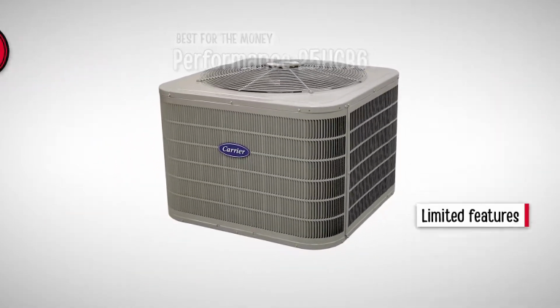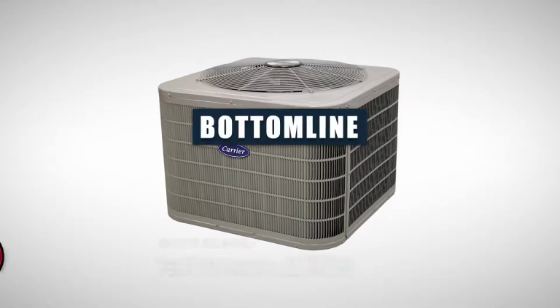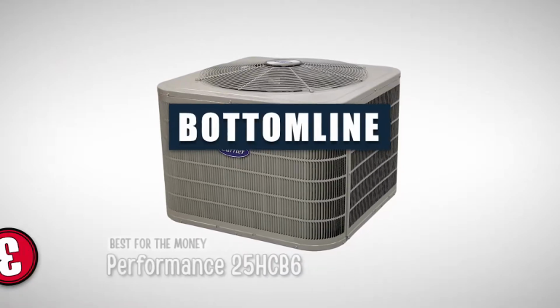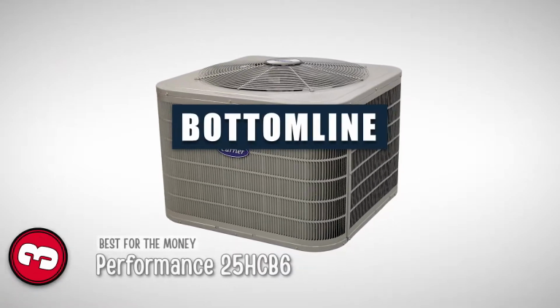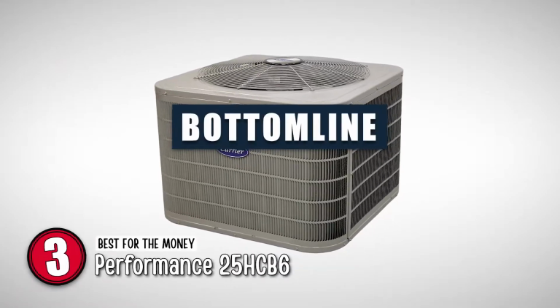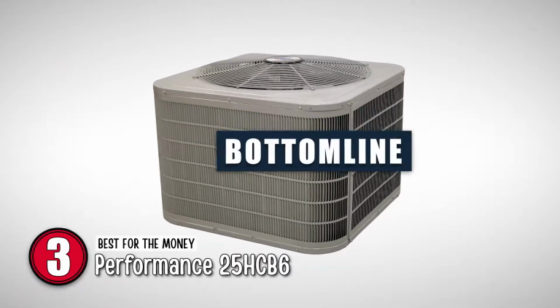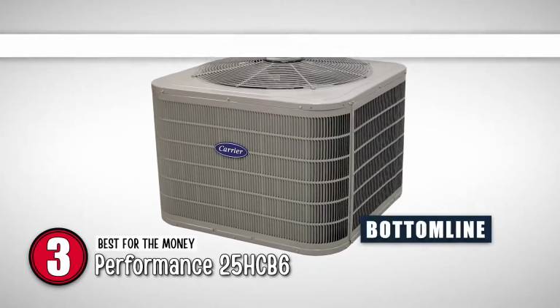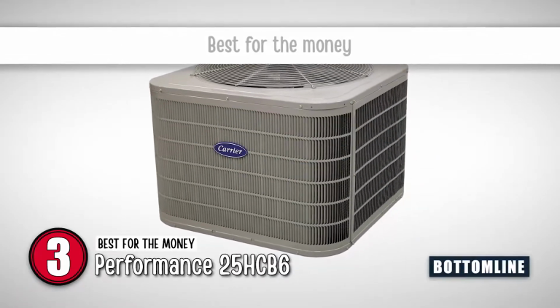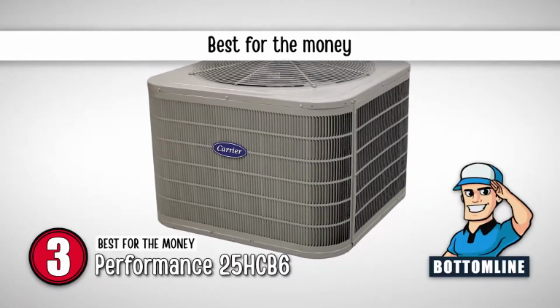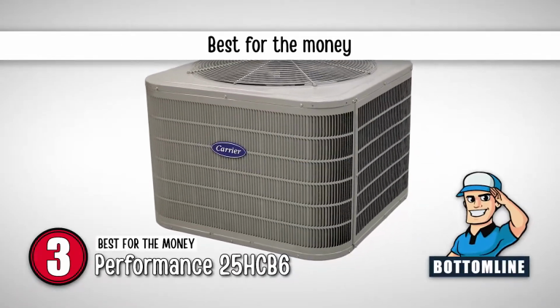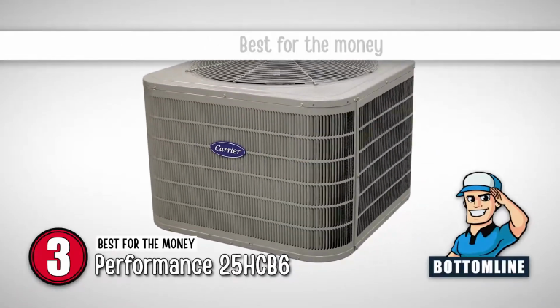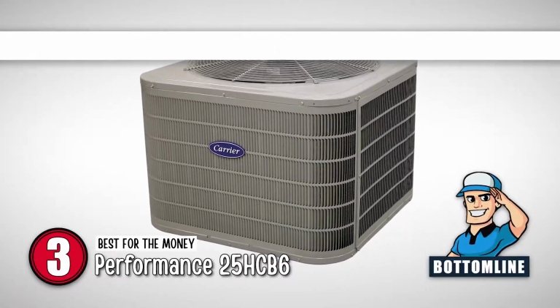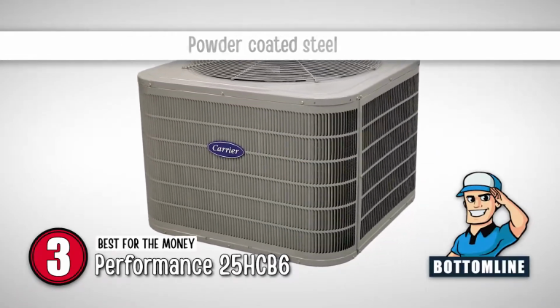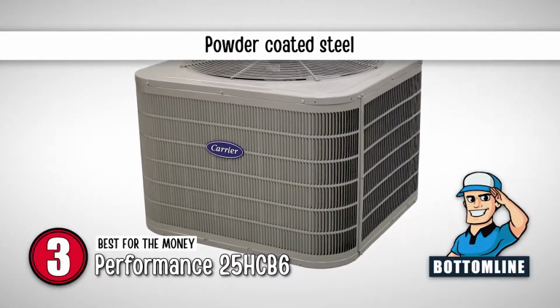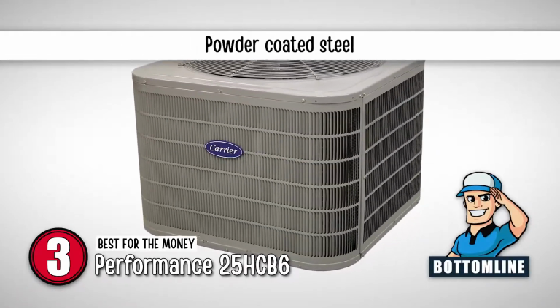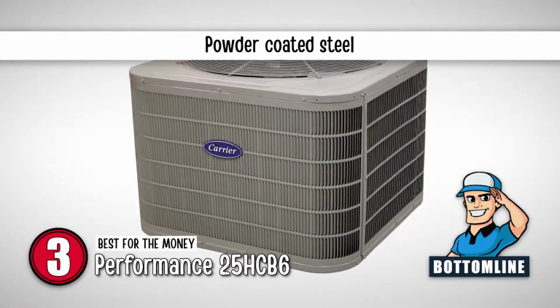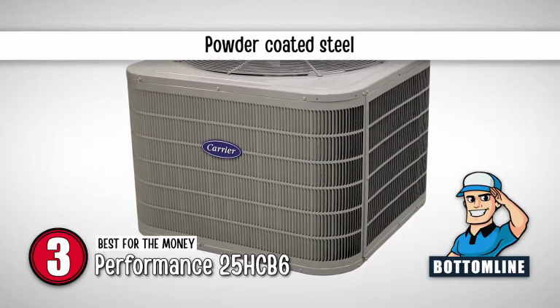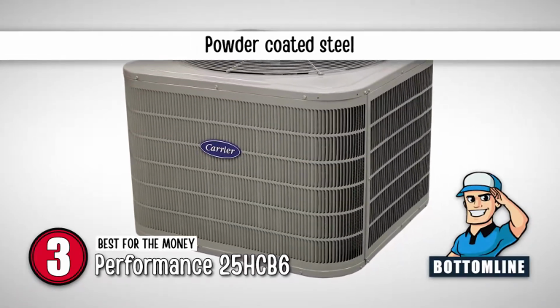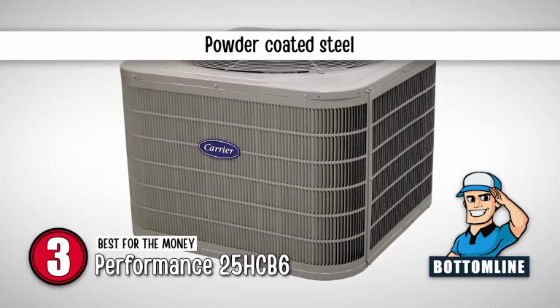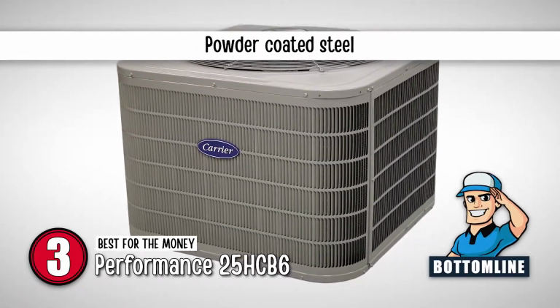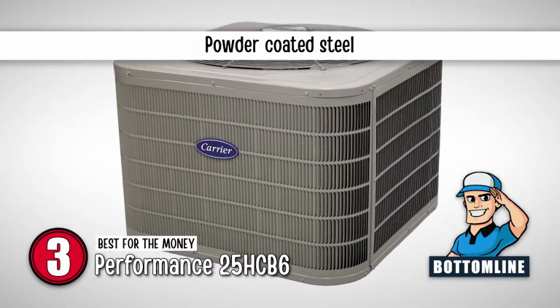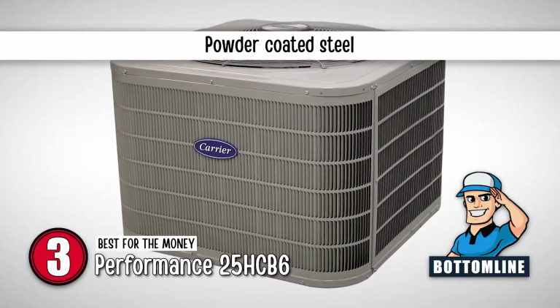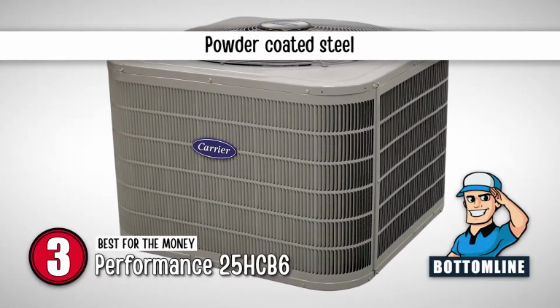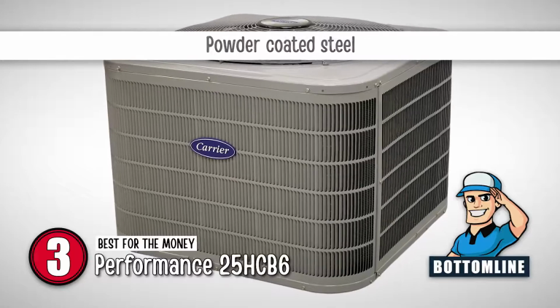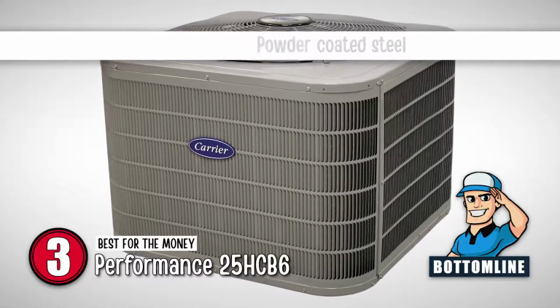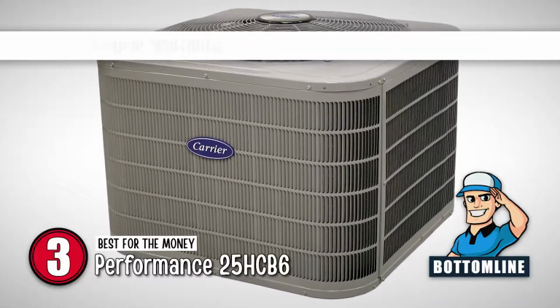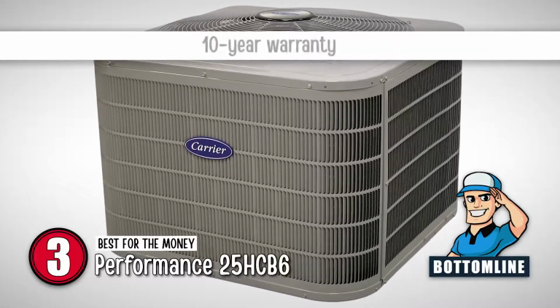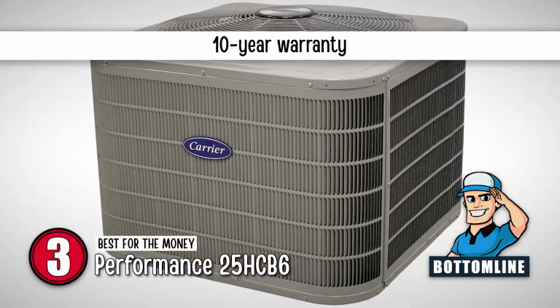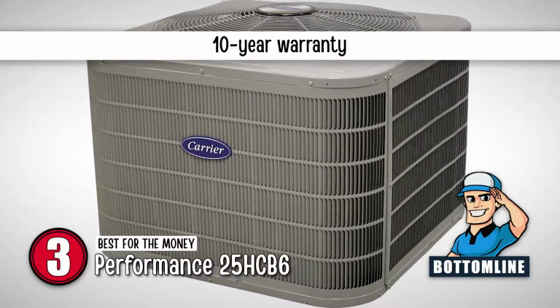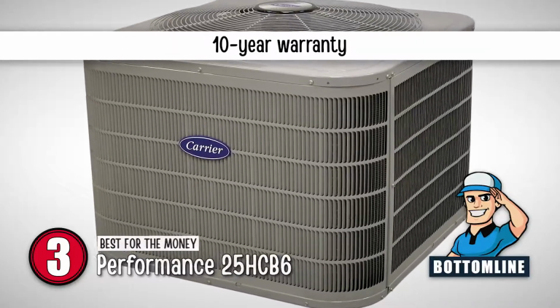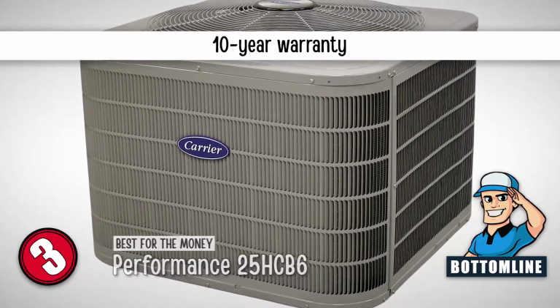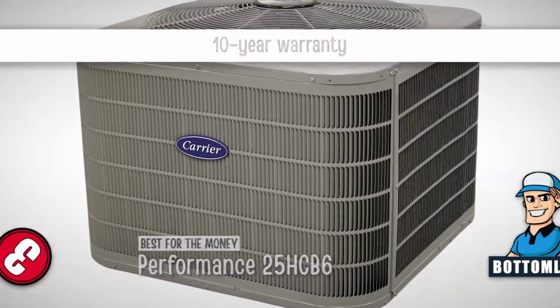The bottom line is, it's the best for the money, it's made from steel and covered with powder coat paint, and it has a 10-year warranty.